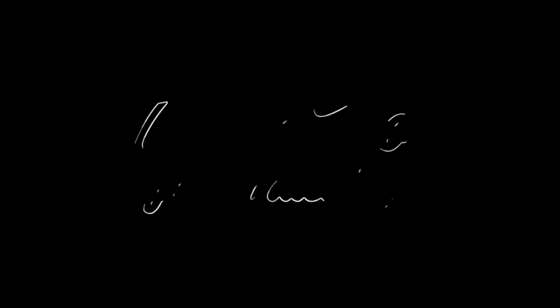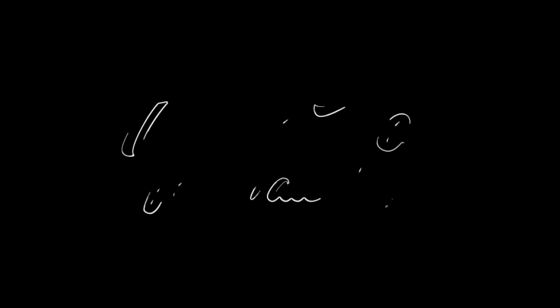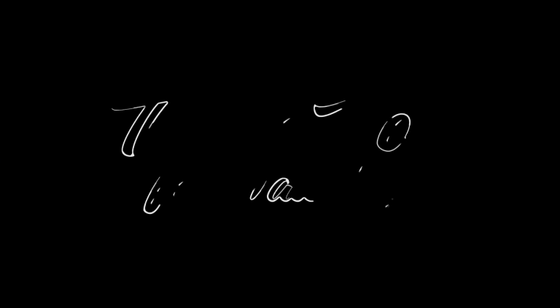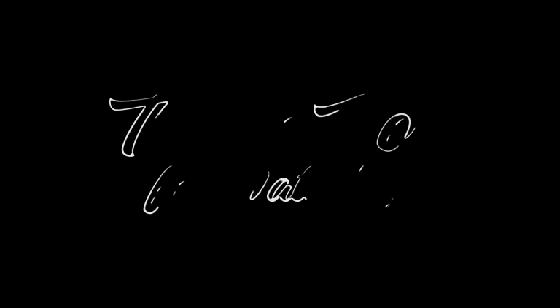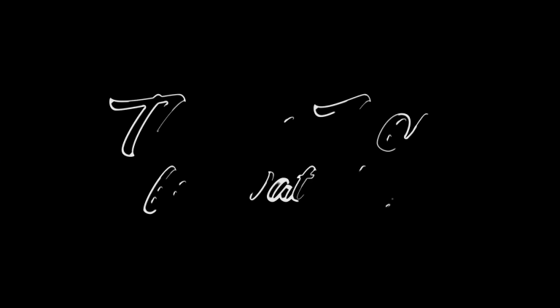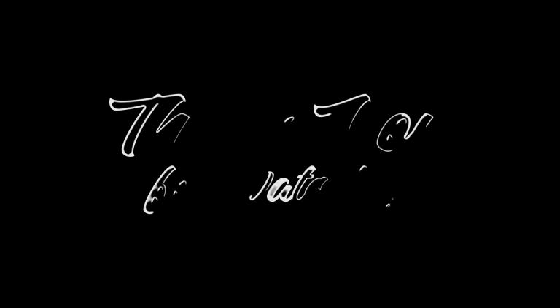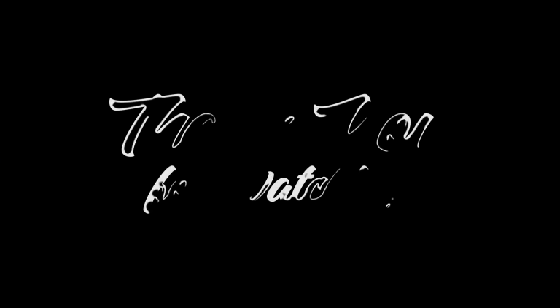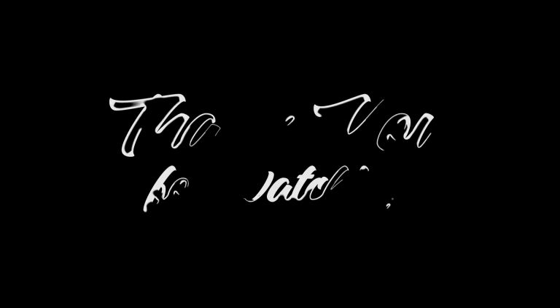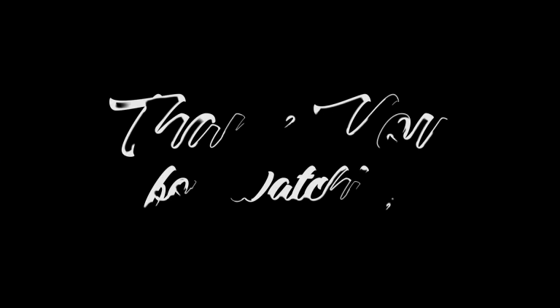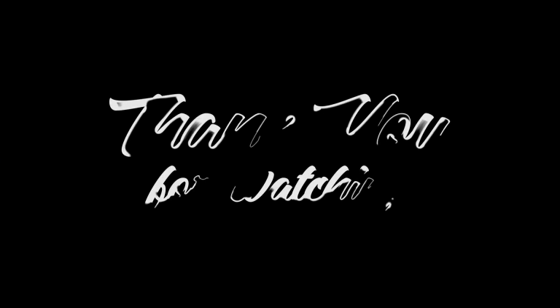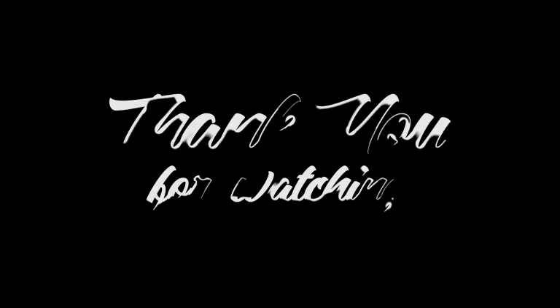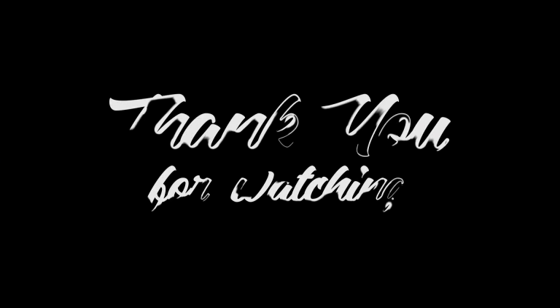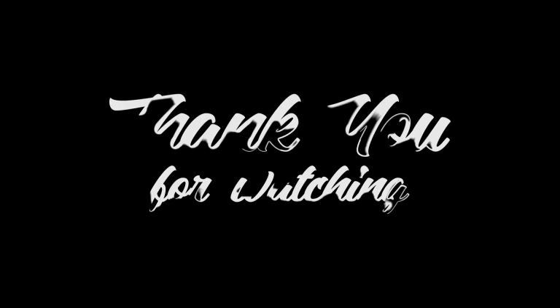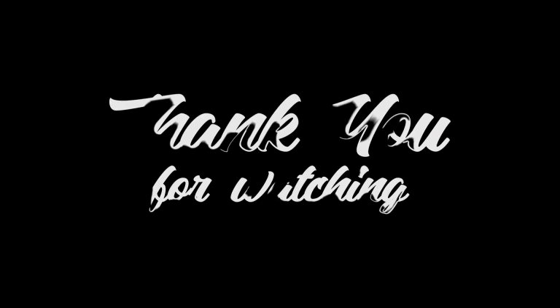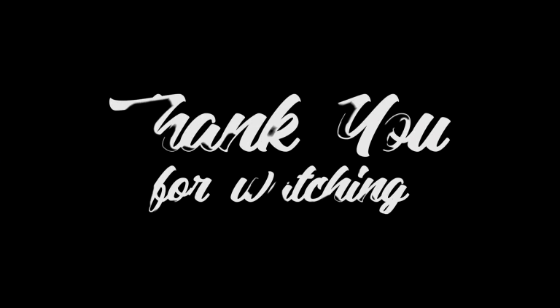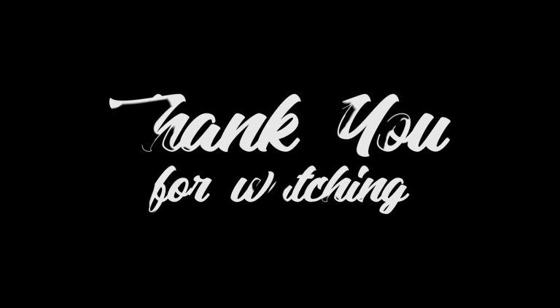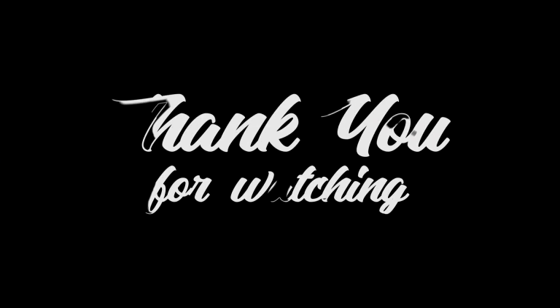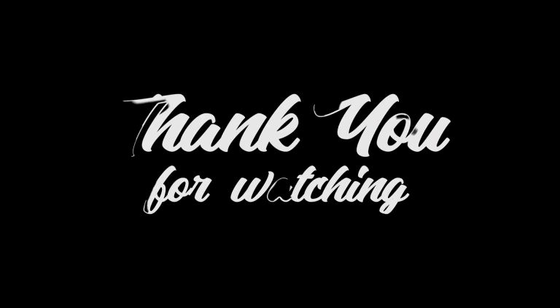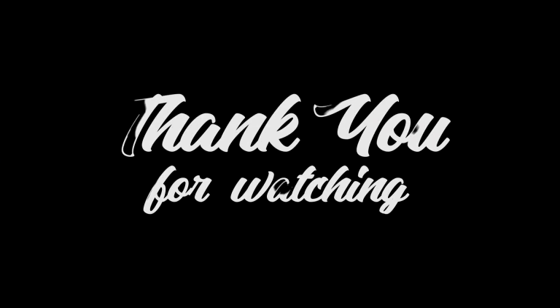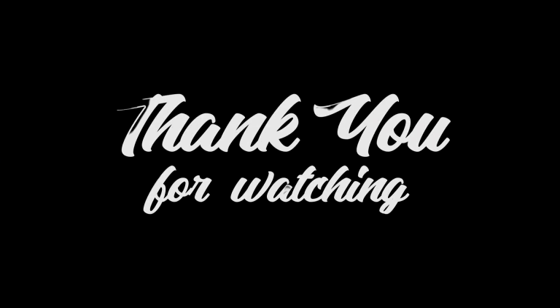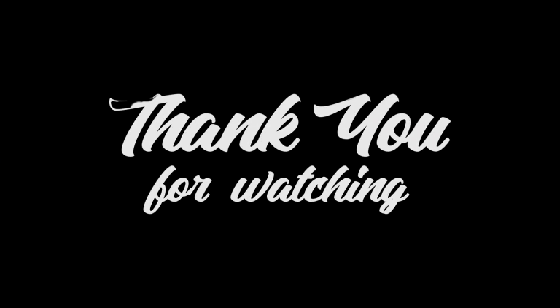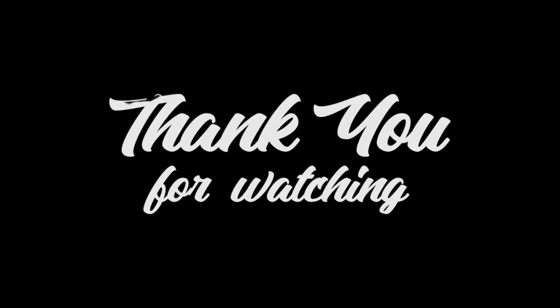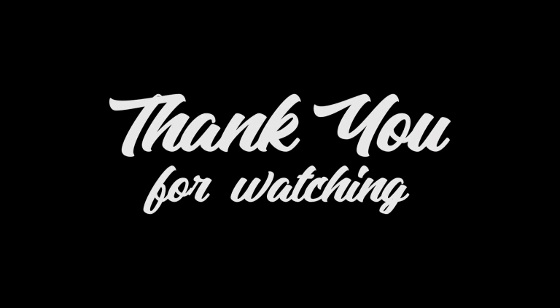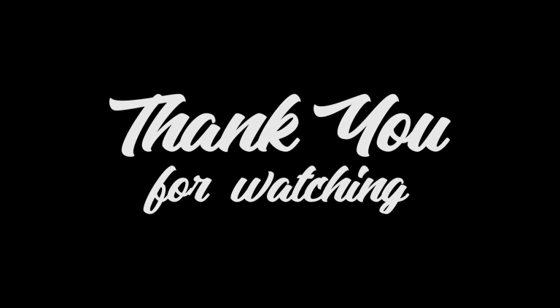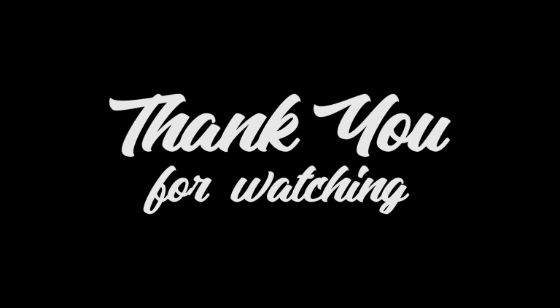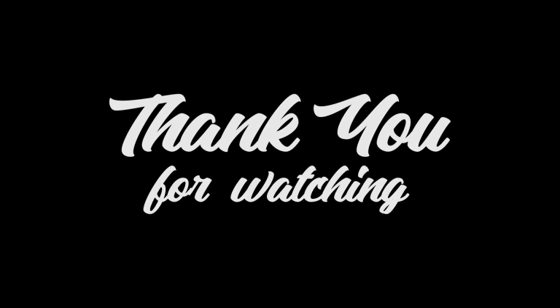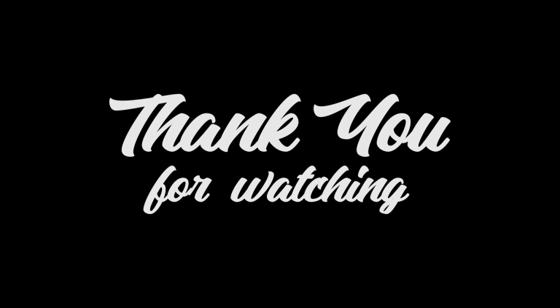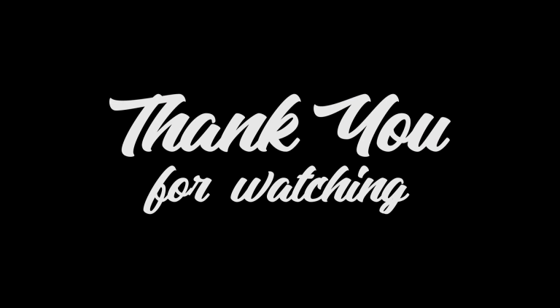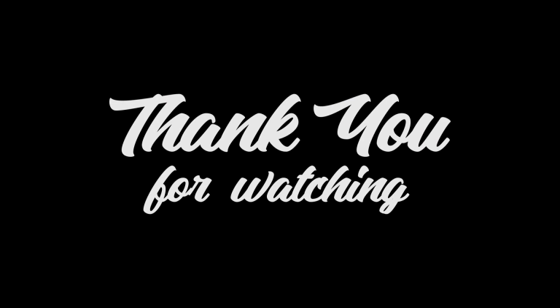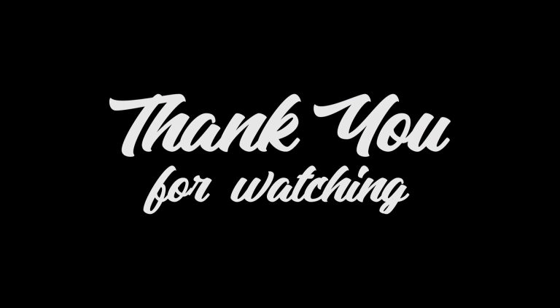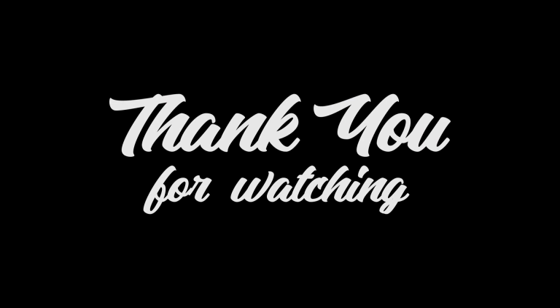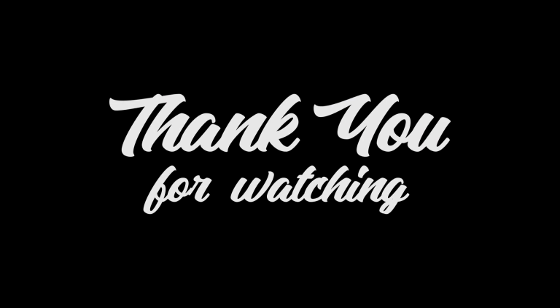This is all for today. Take care of yourself and your loved ones. Have a very good day, and thank you for watching.